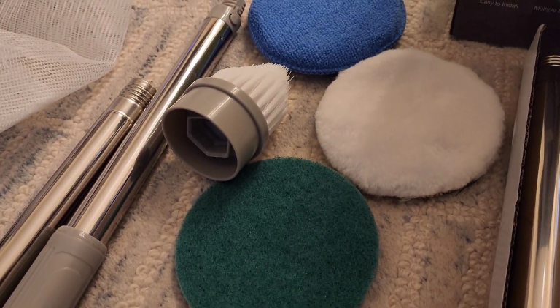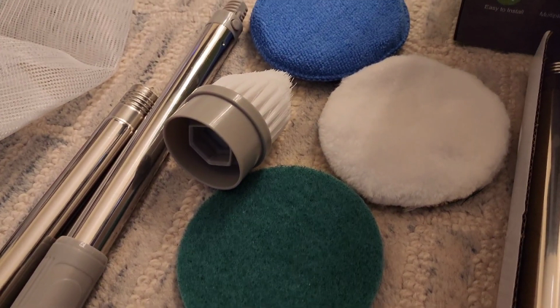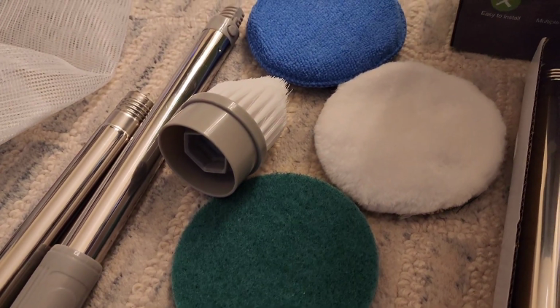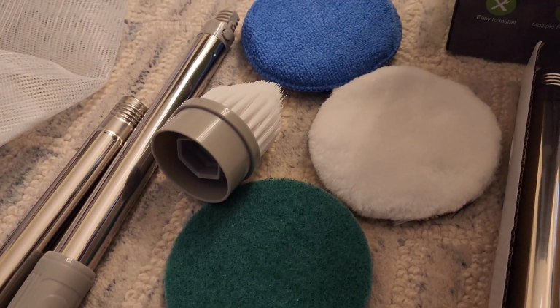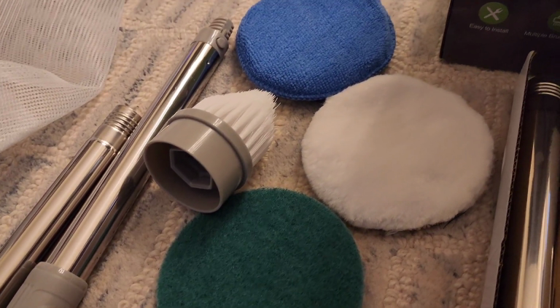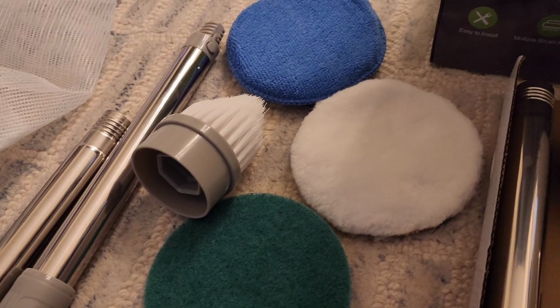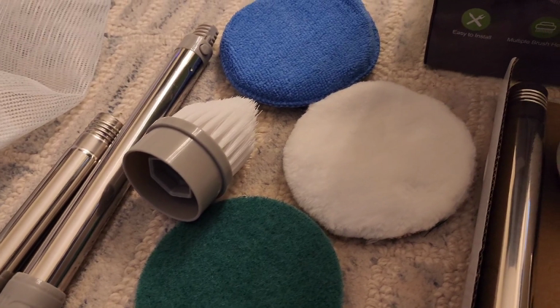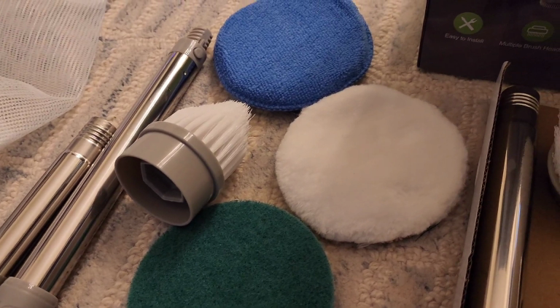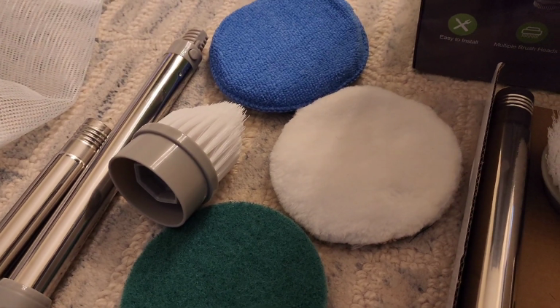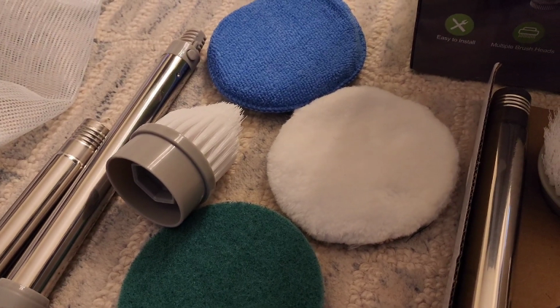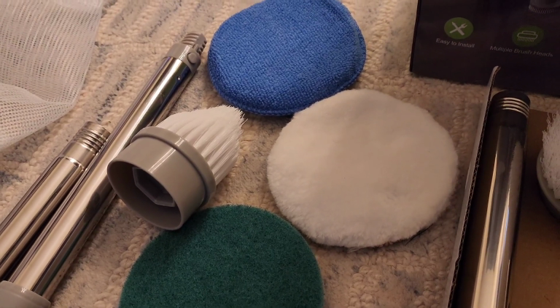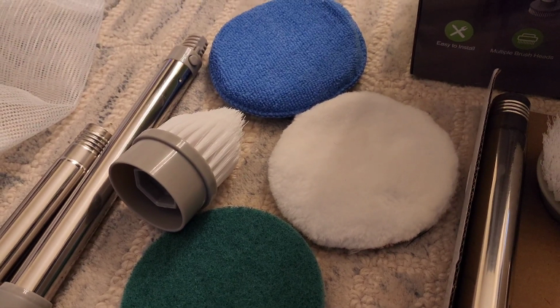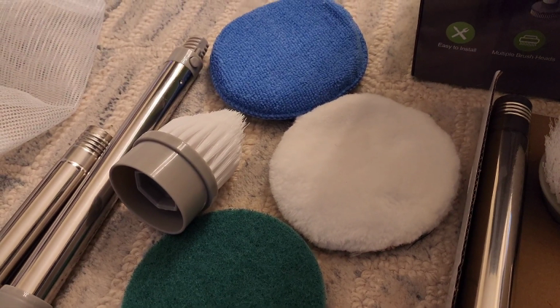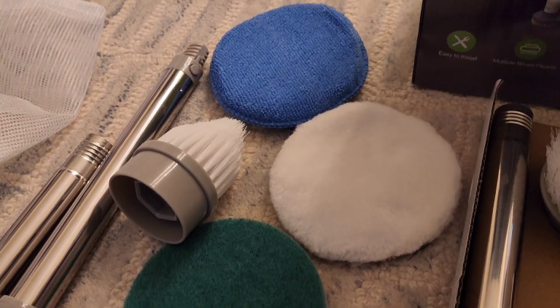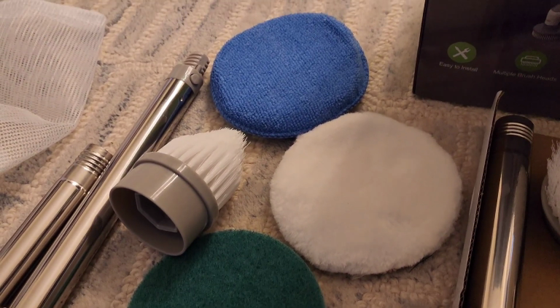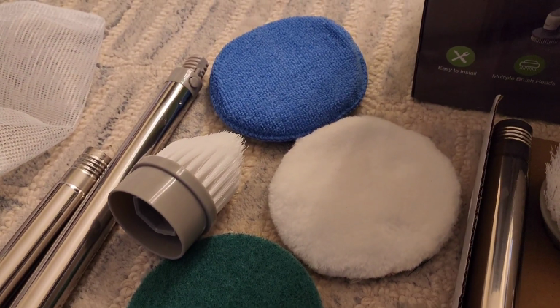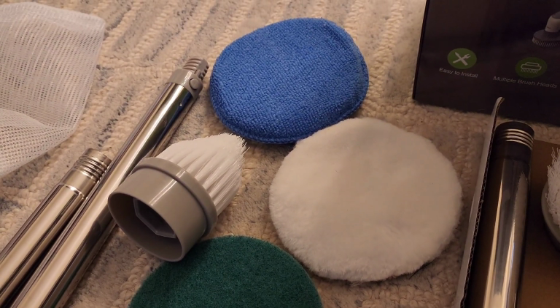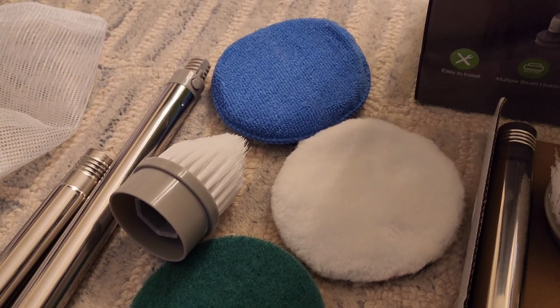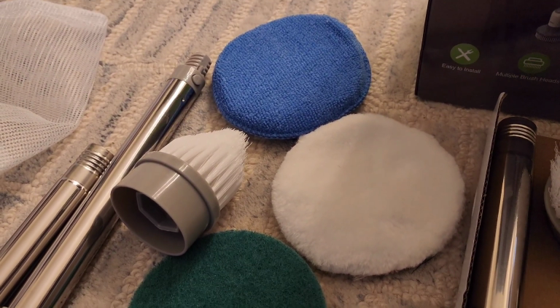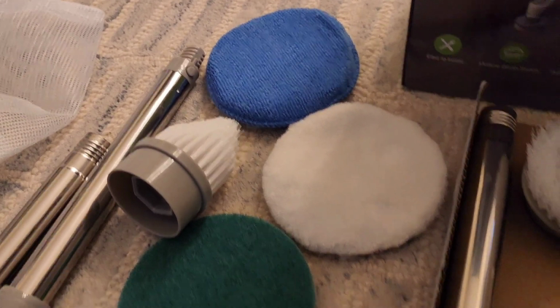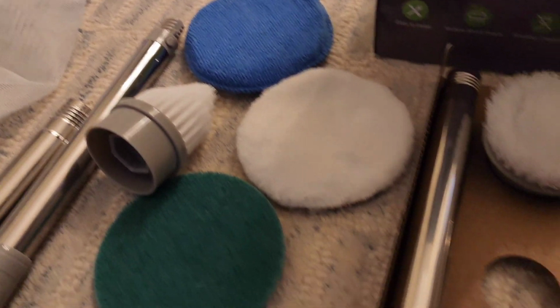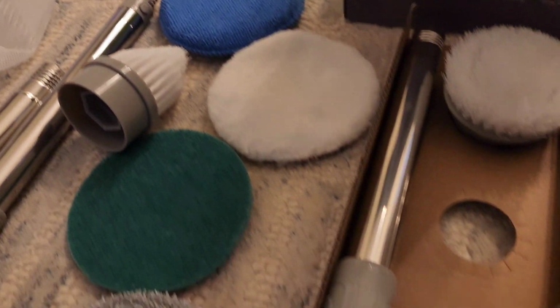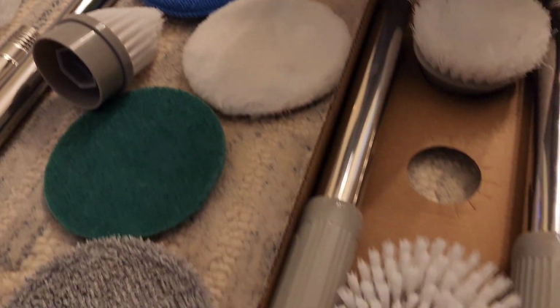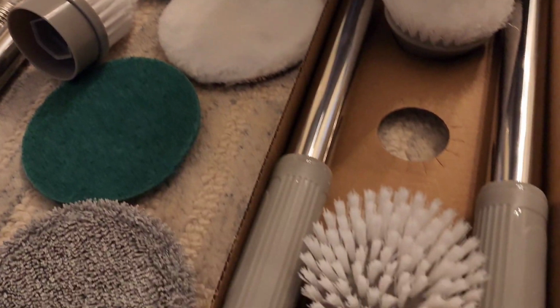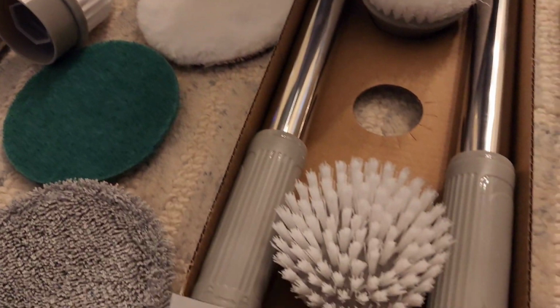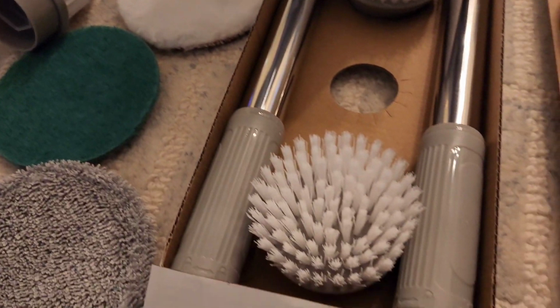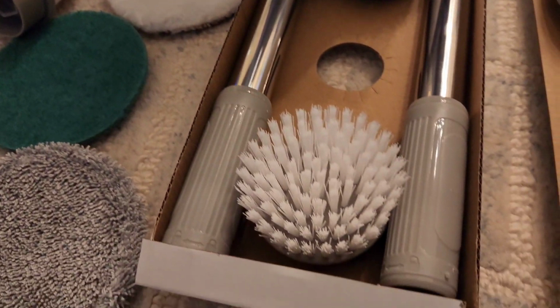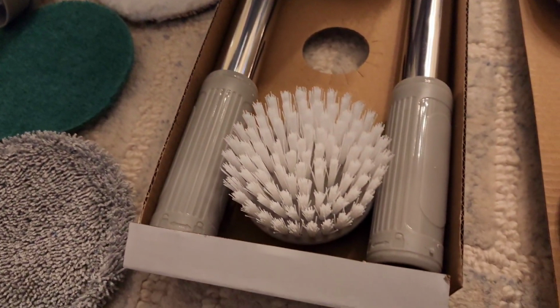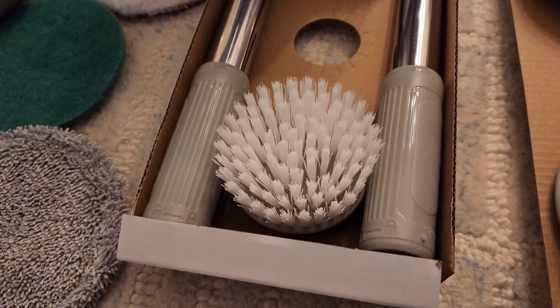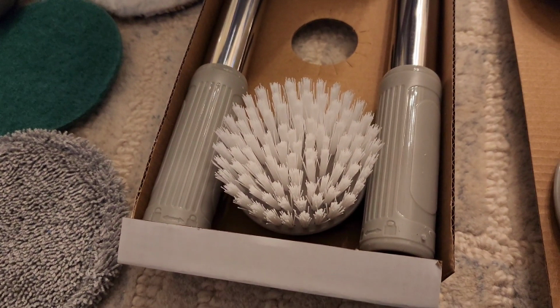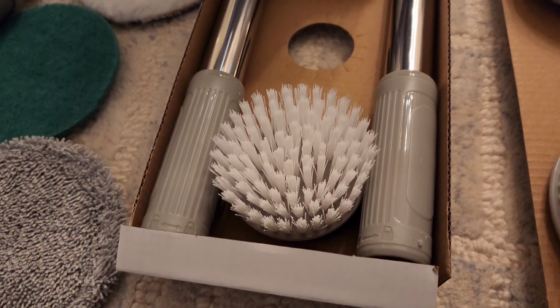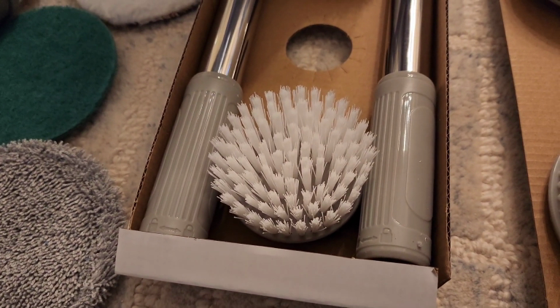So you've got curved brushes, flat brushes, soft brushes, sponge brushes, polishing brushes, different stuff like that.